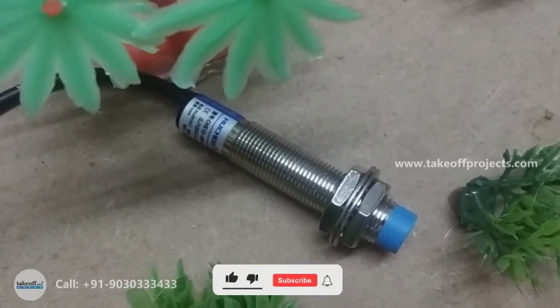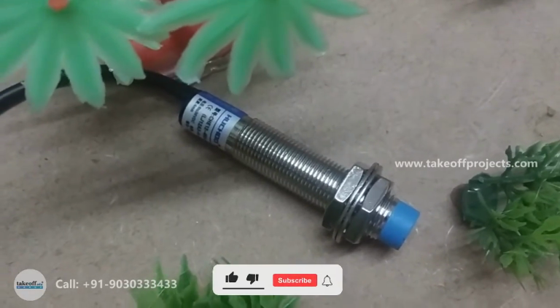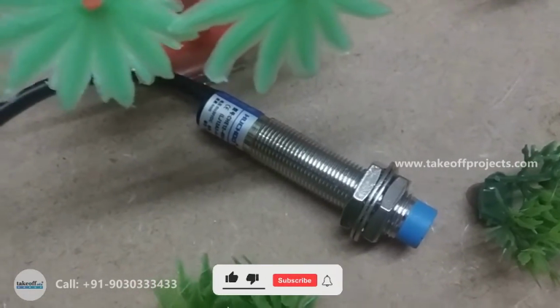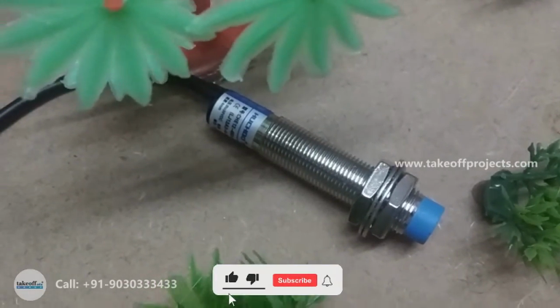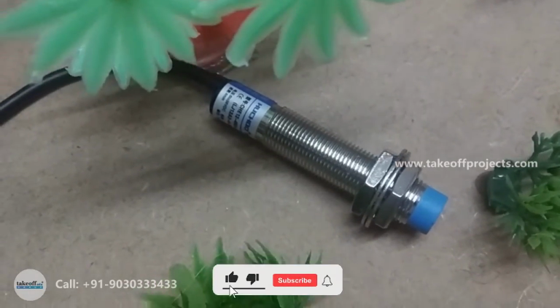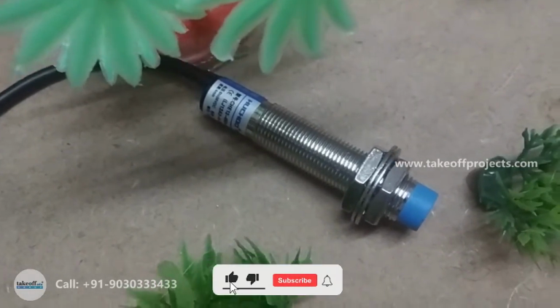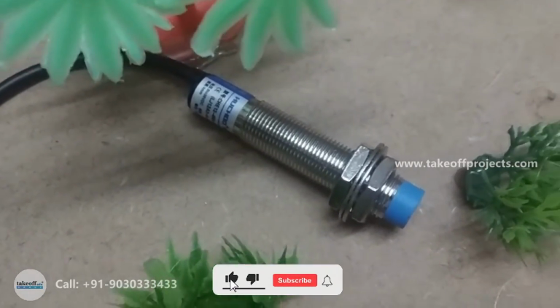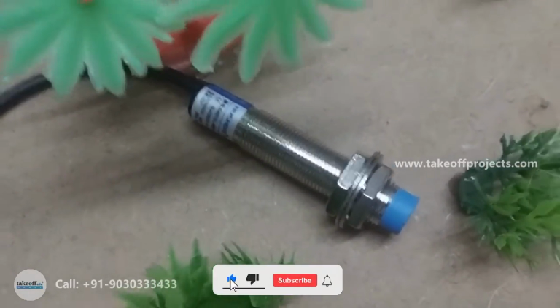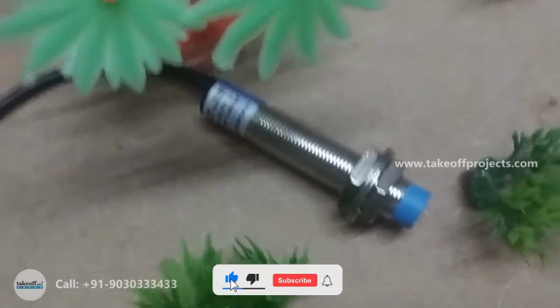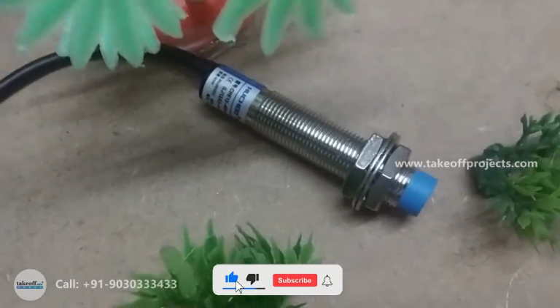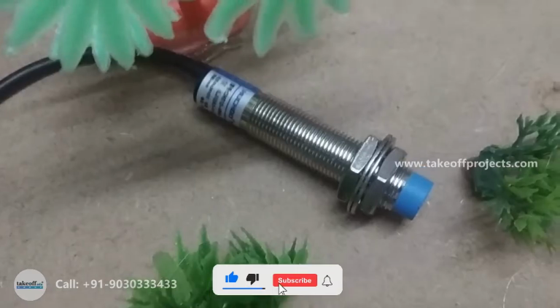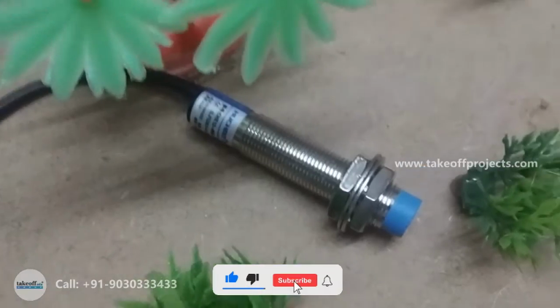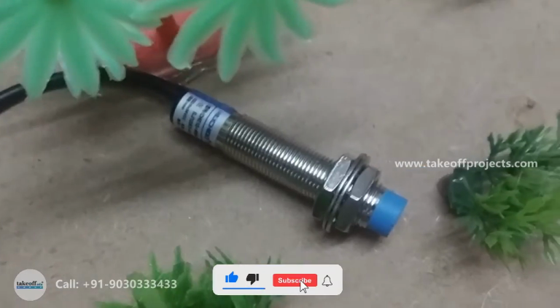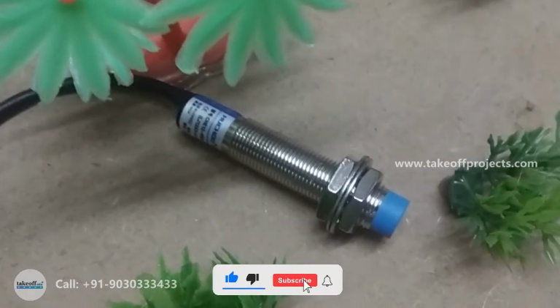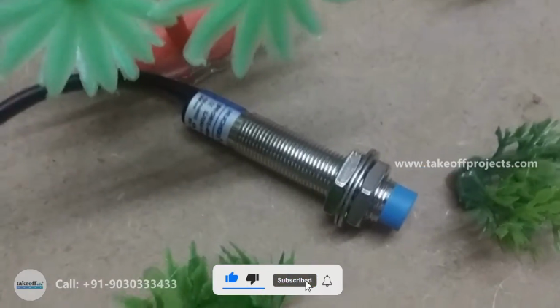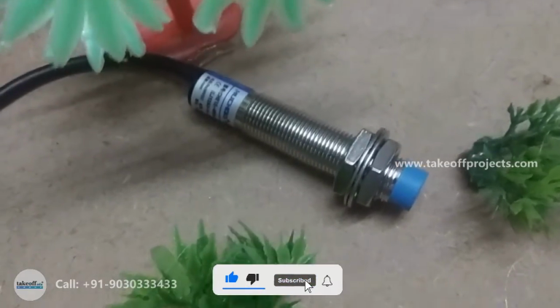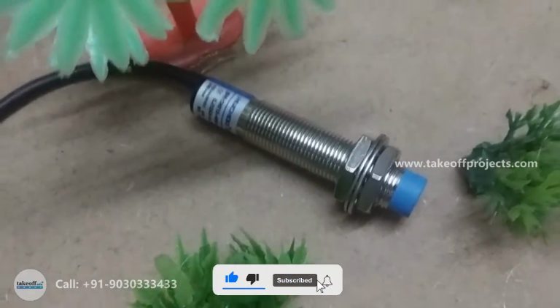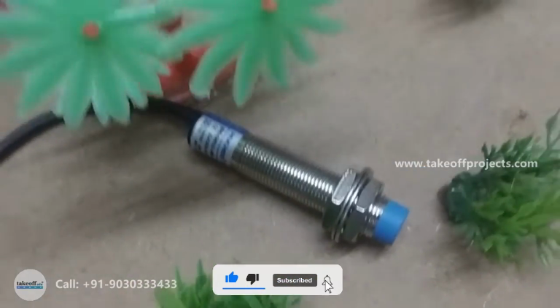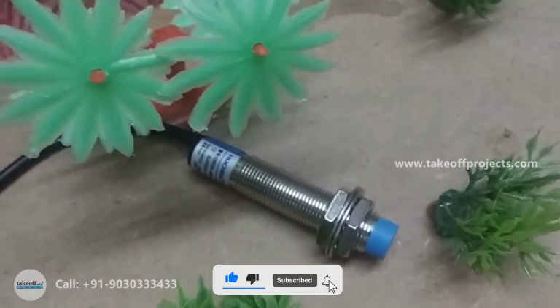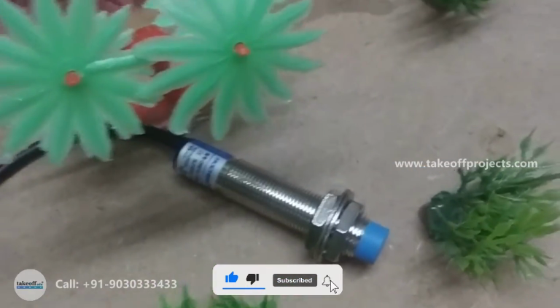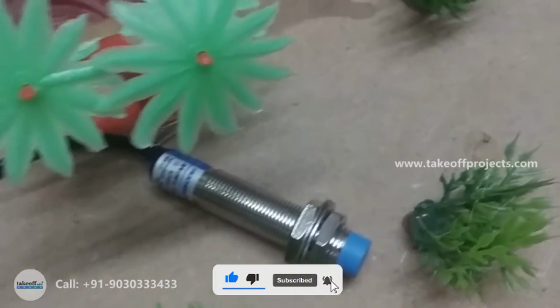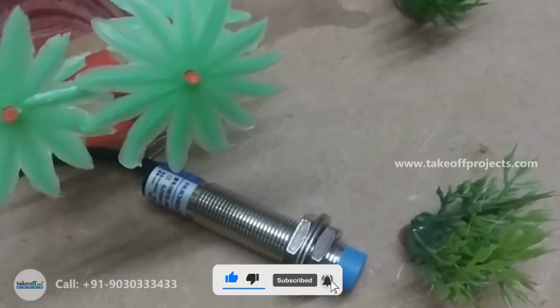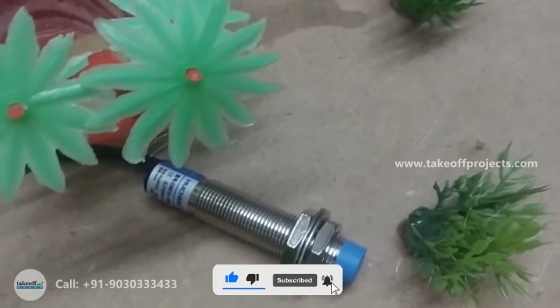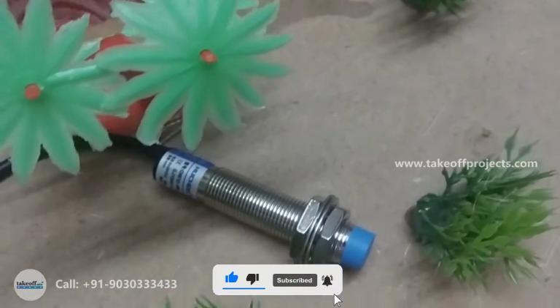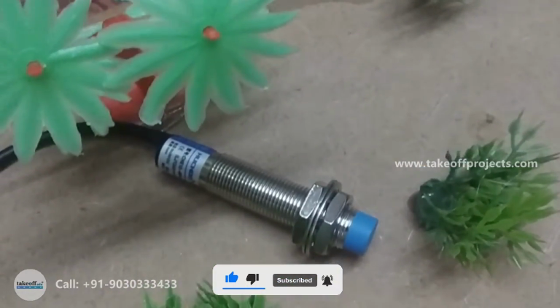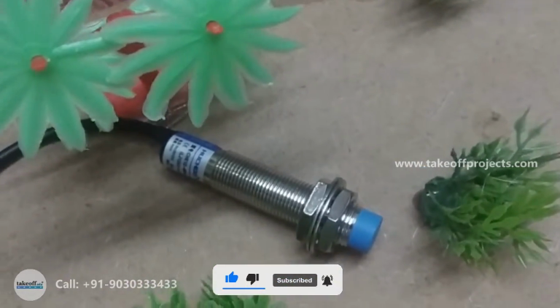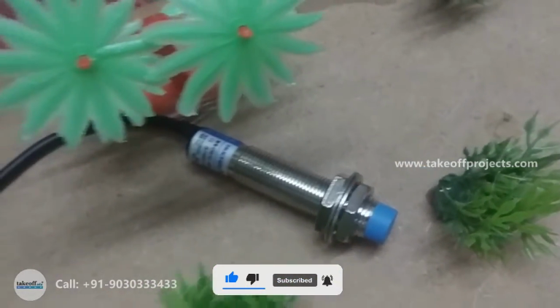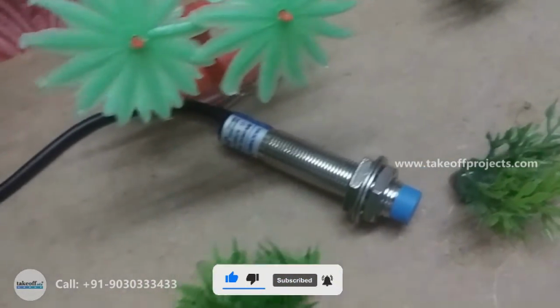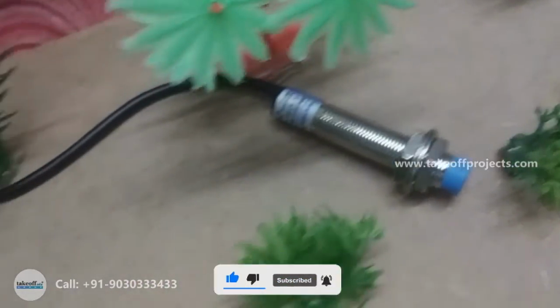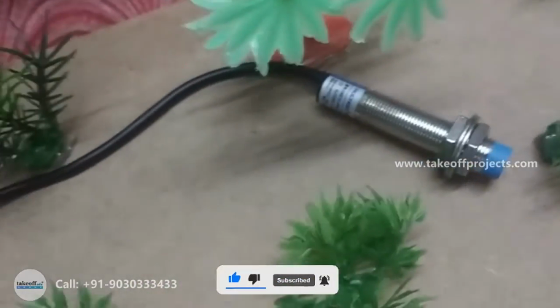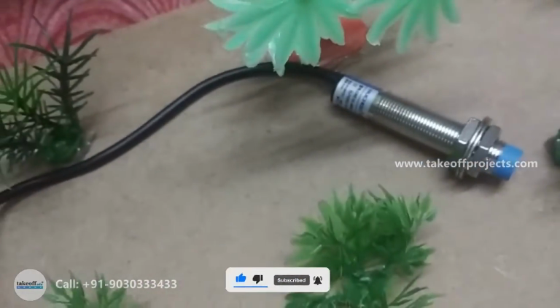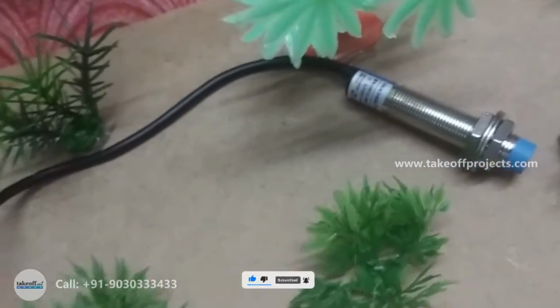Metal detector sensor is used for detecting metals. It has 3 pins: data pin, VCC, and ground.